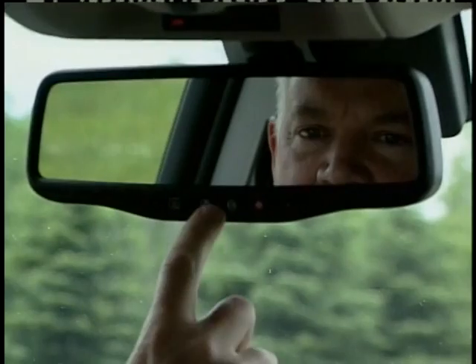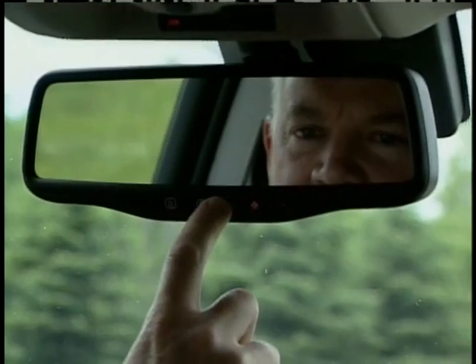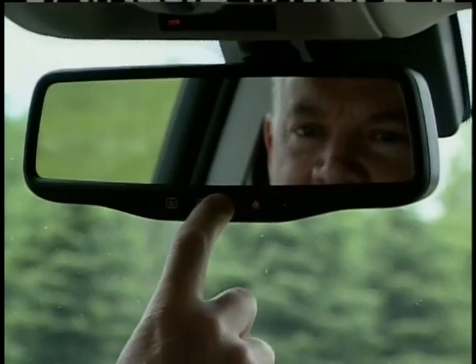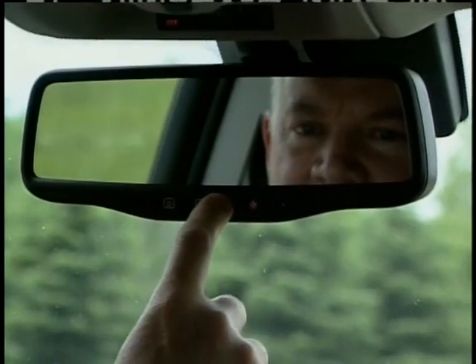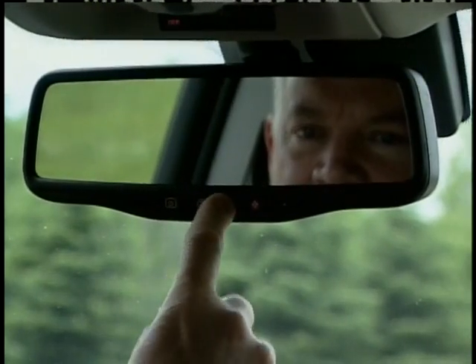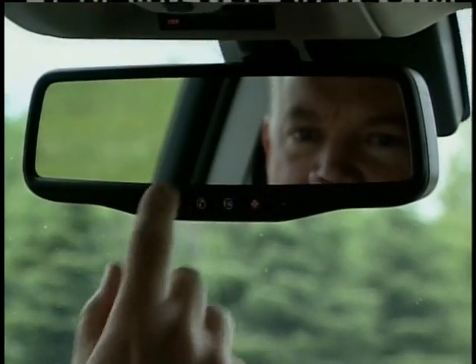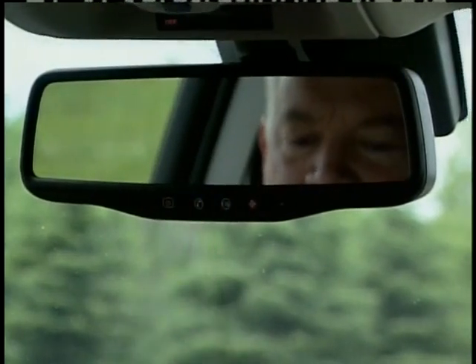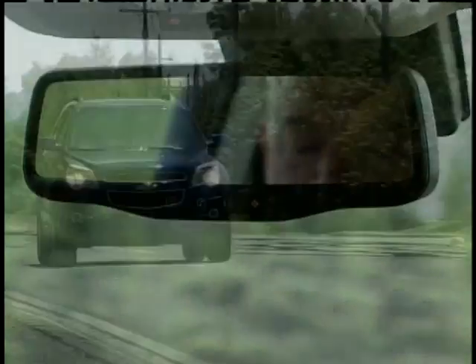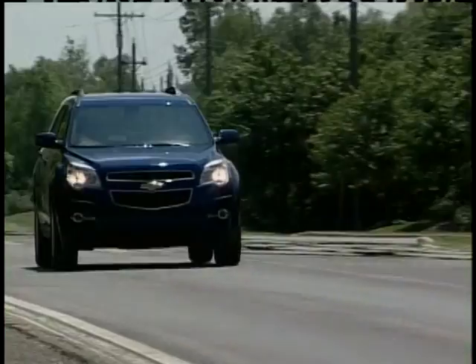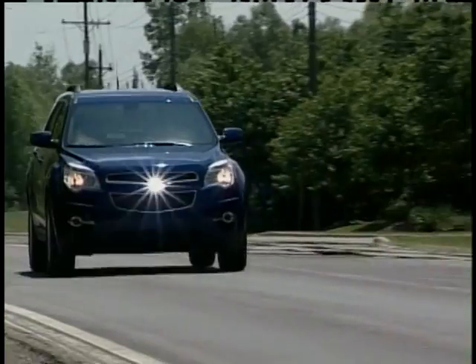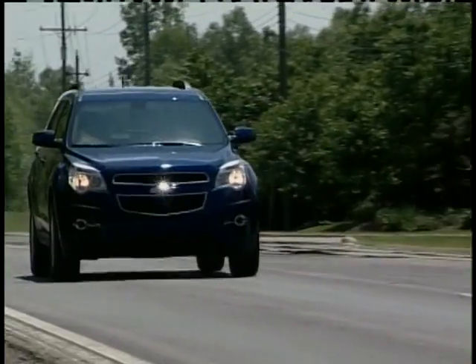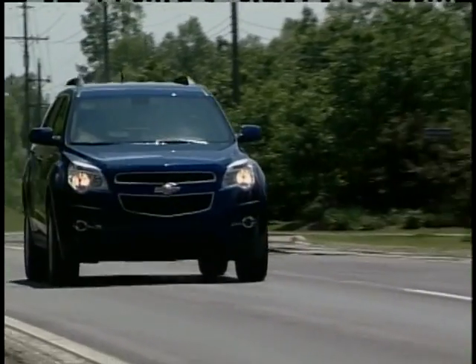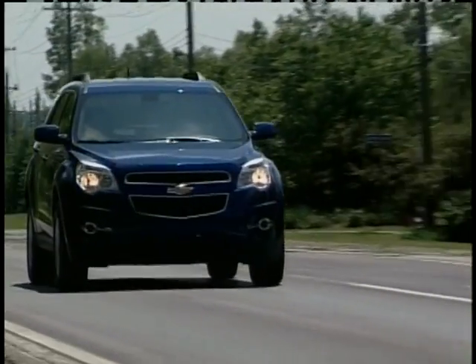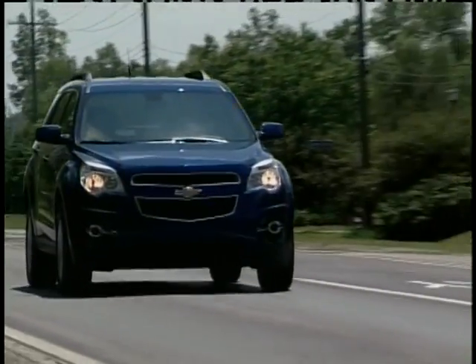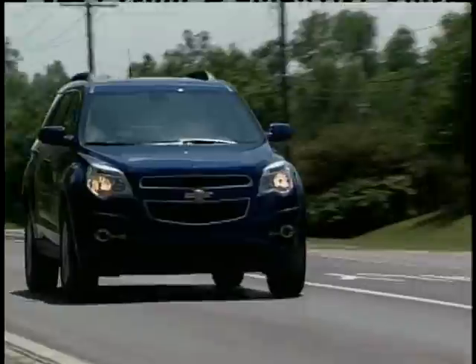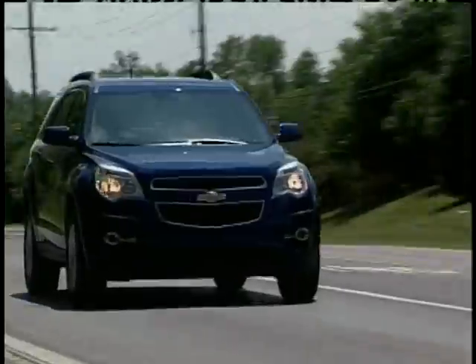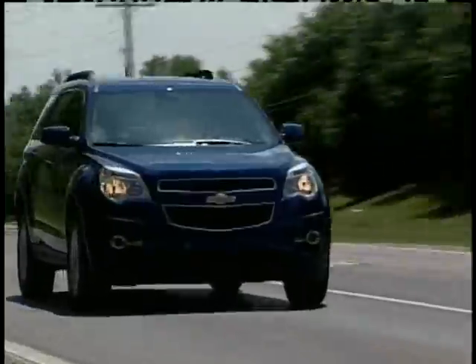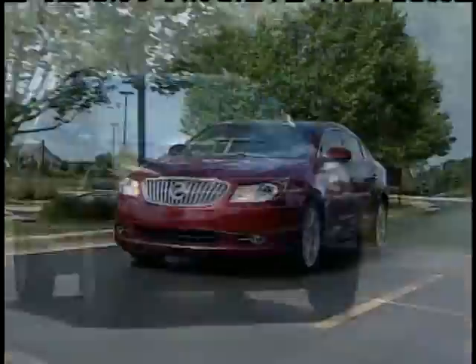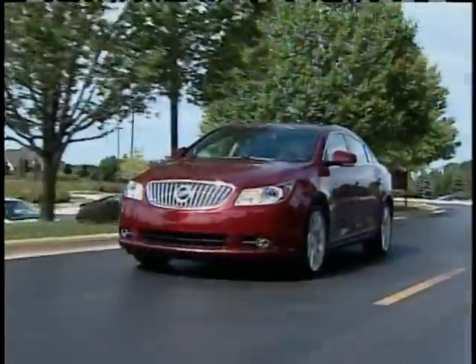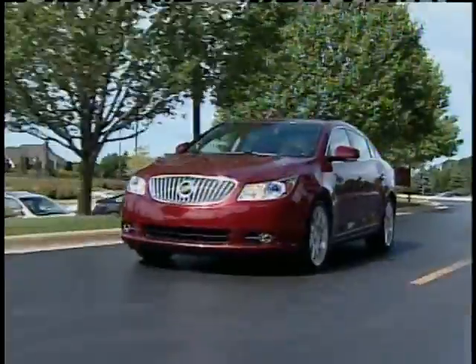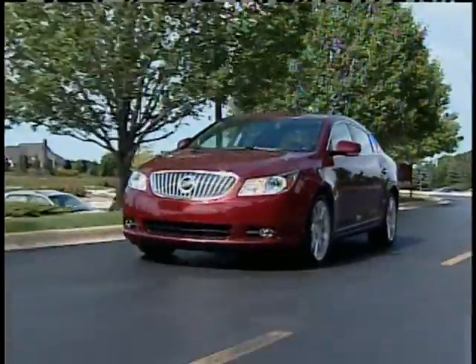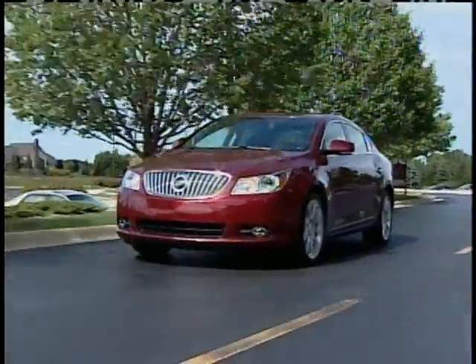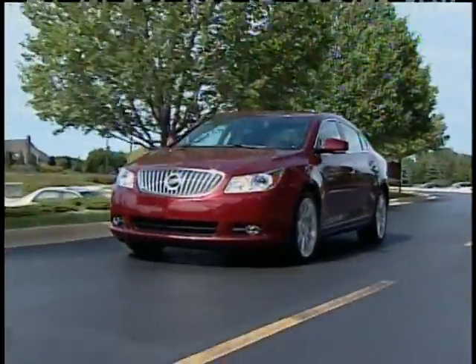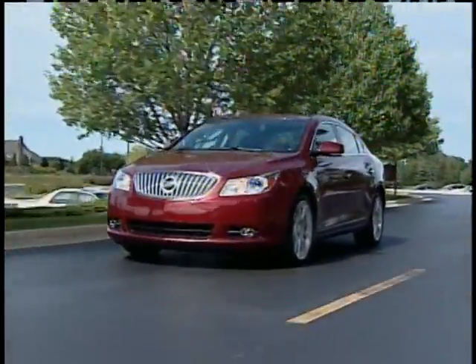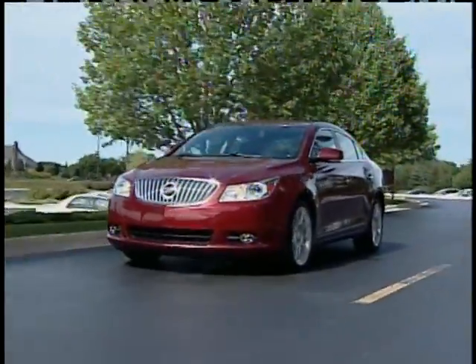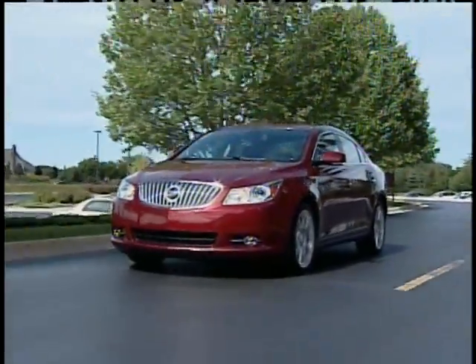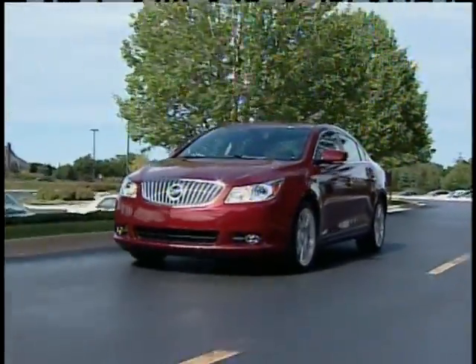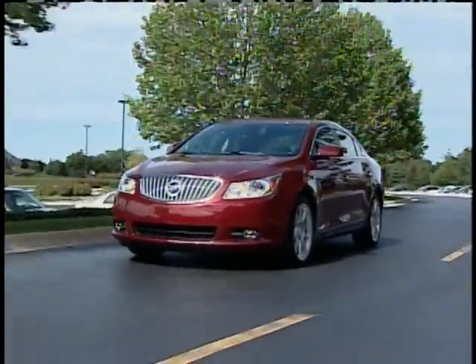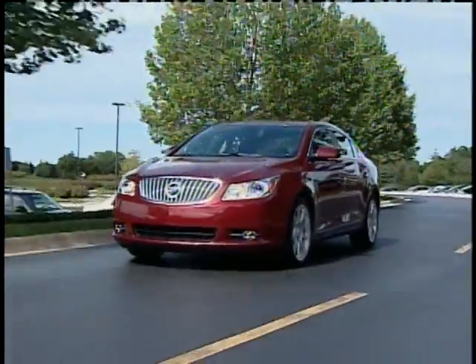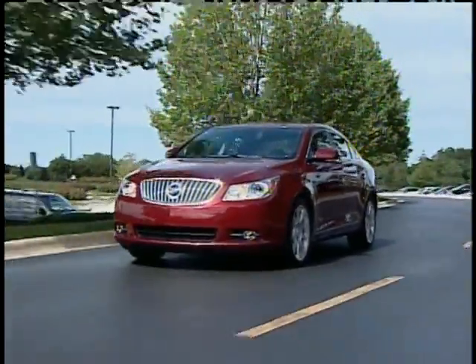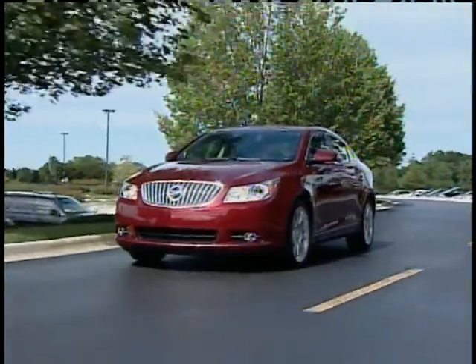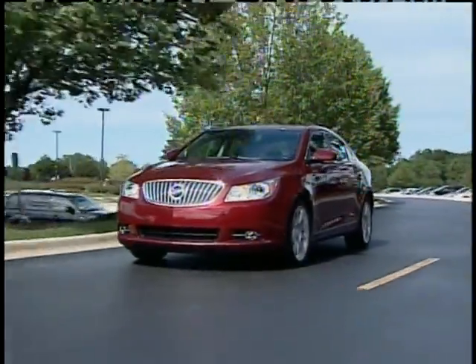OnStar is standard equipment on most new Cadillac, Chevrolet, Buick, and GMC models. I'm Chris Hansen.